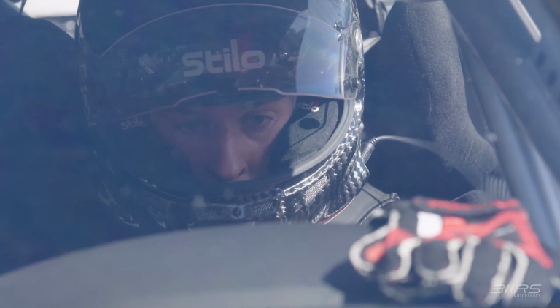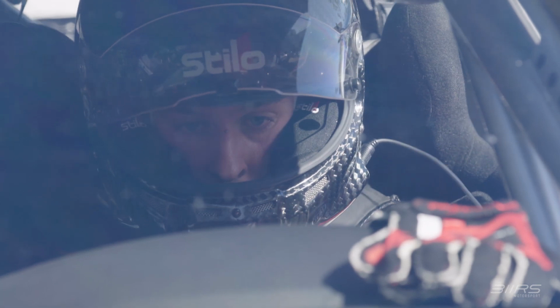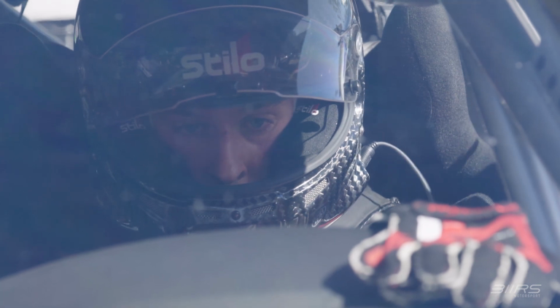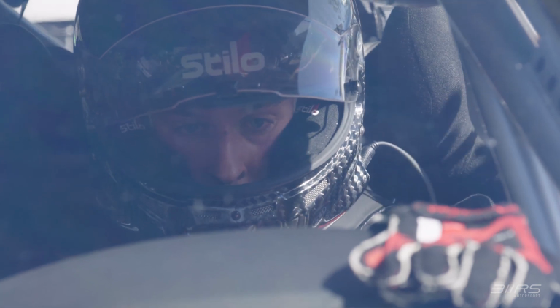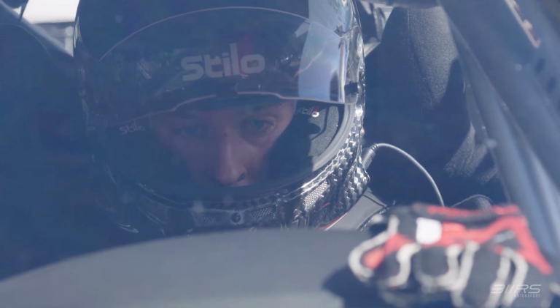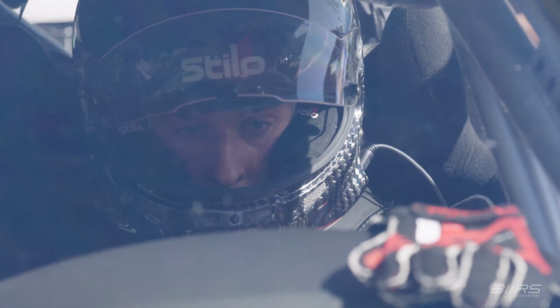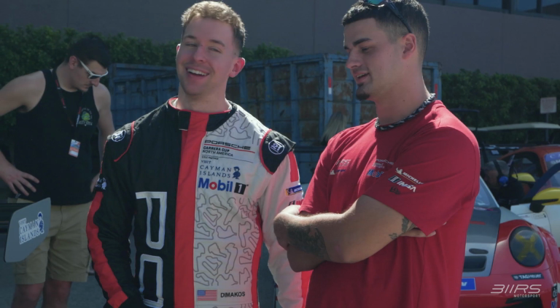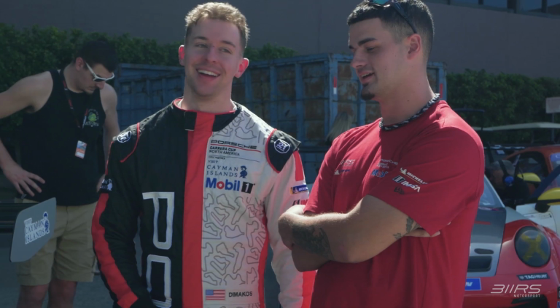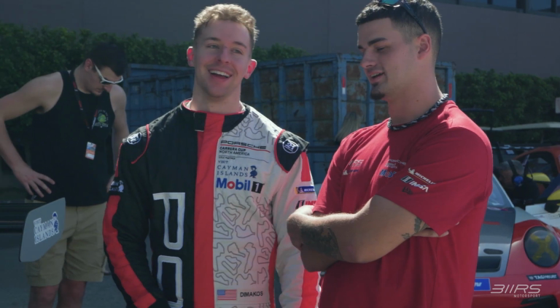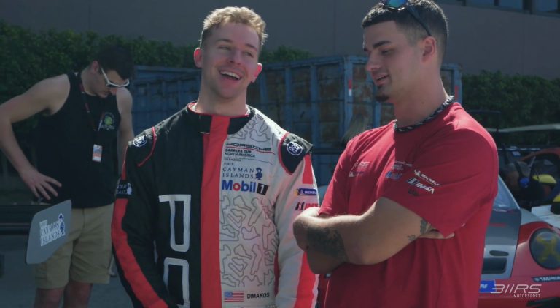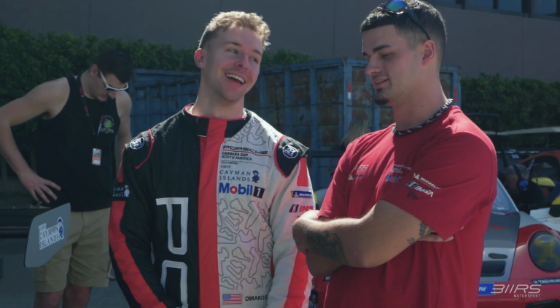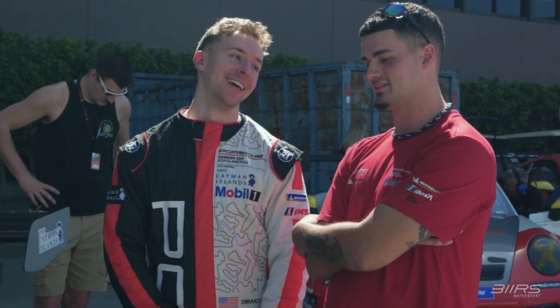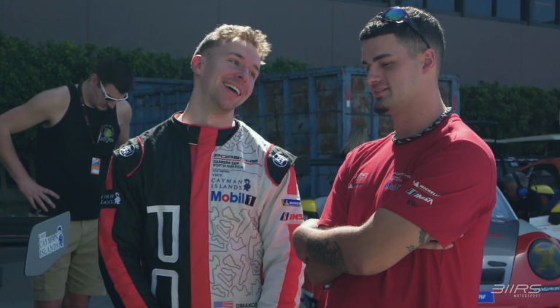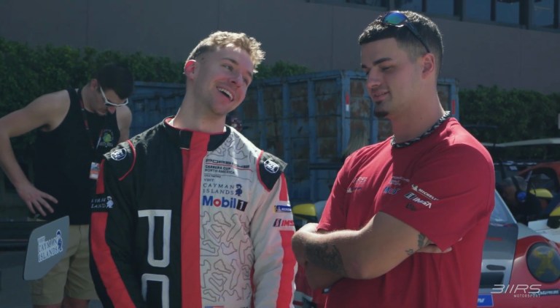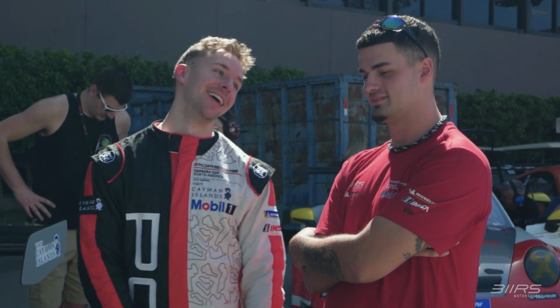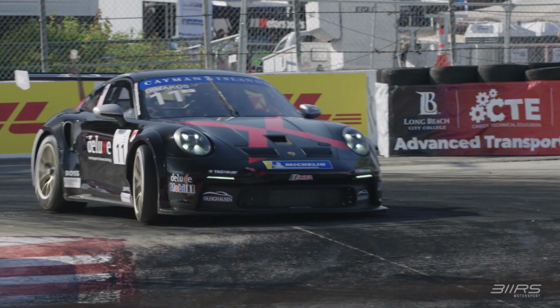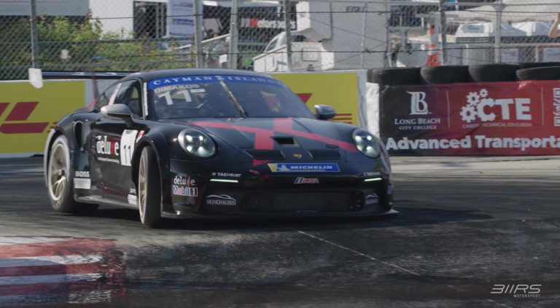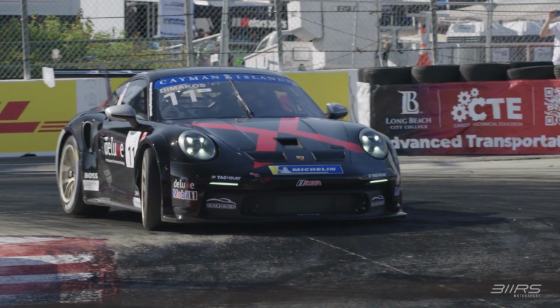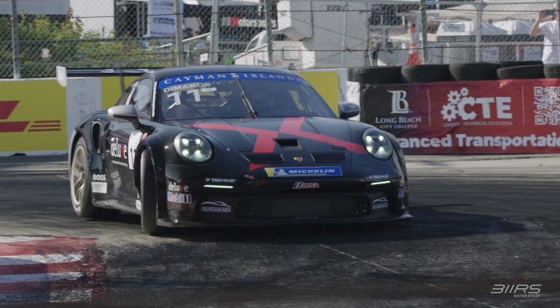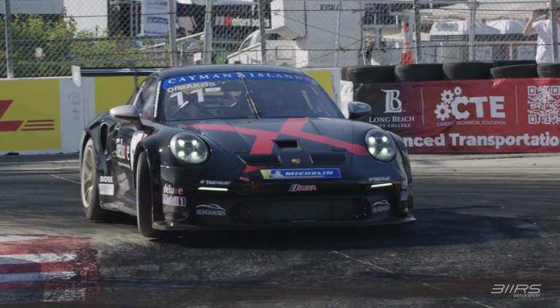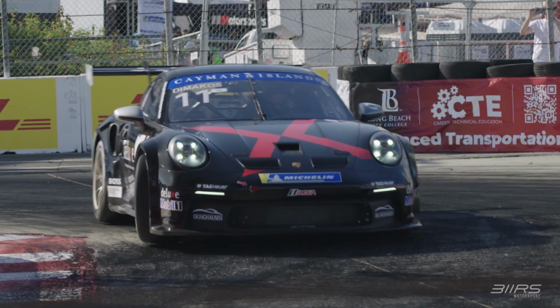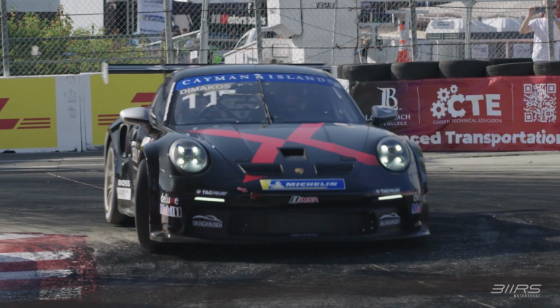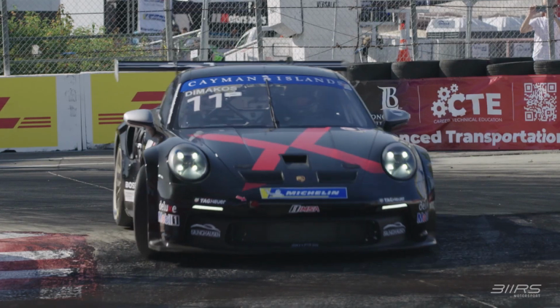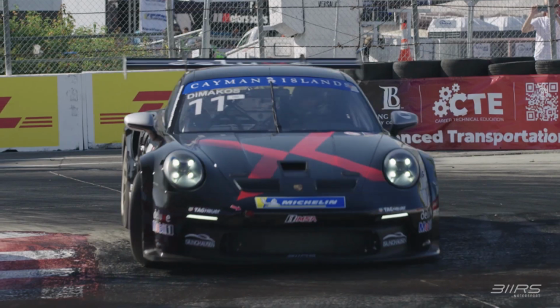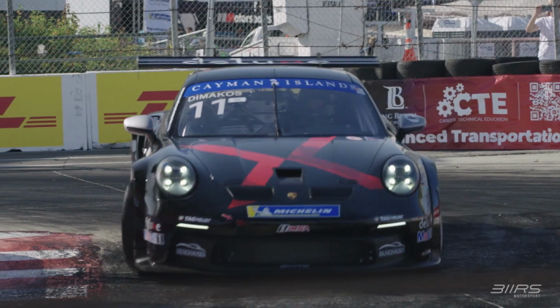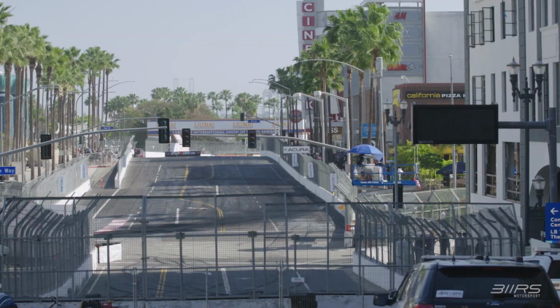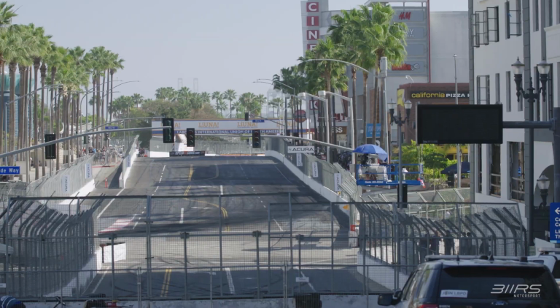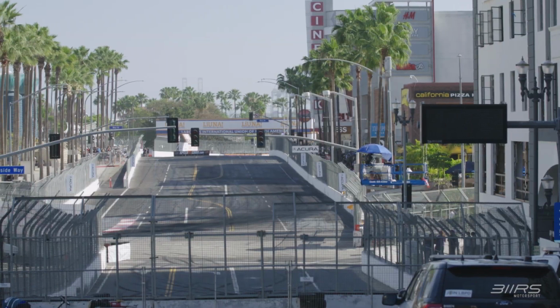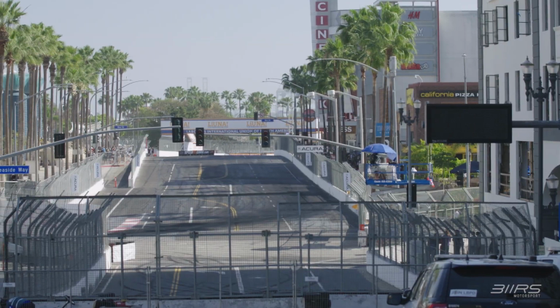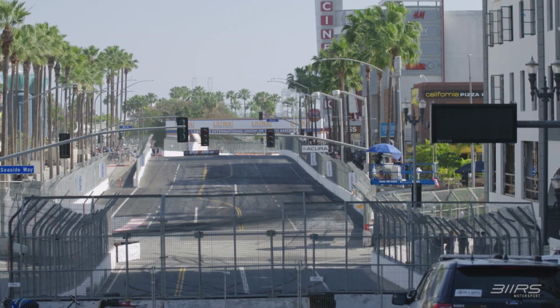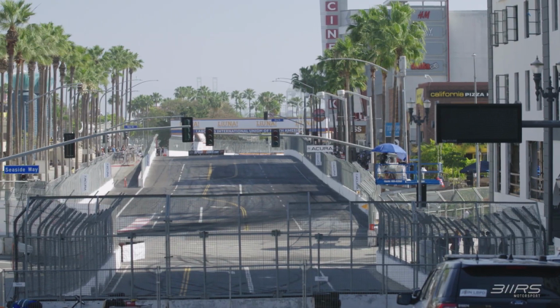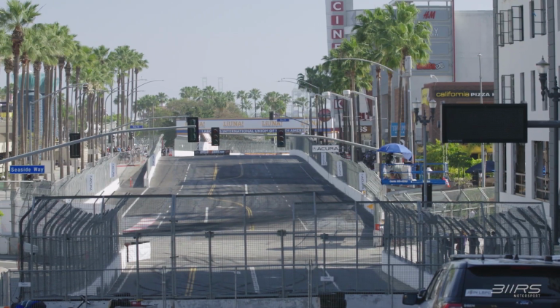Hi, my name is Dimitri DiMakos, driver of the number 11 311 RS Porsche GT3 Cup. Welcome to Long Beach Street Circuit.